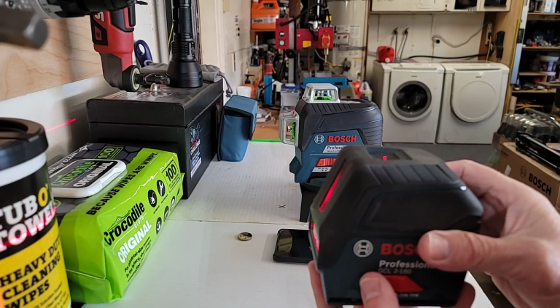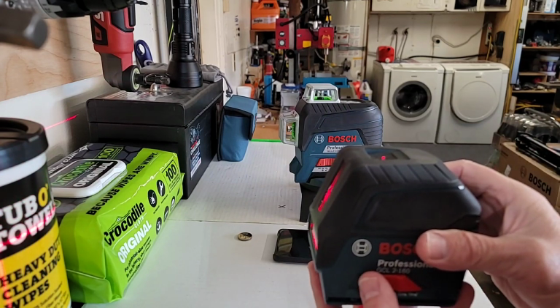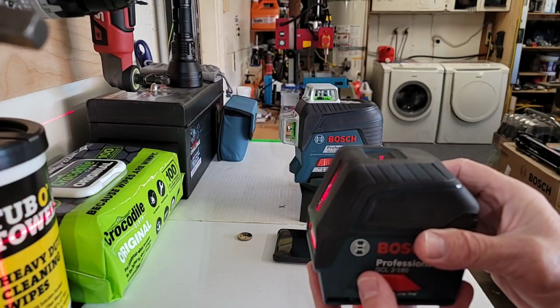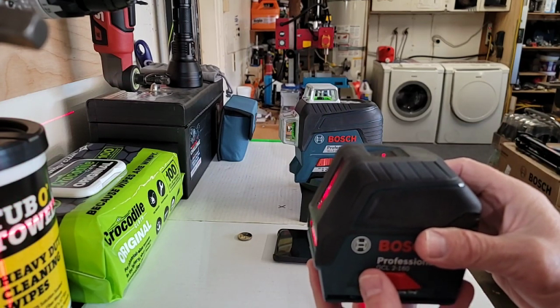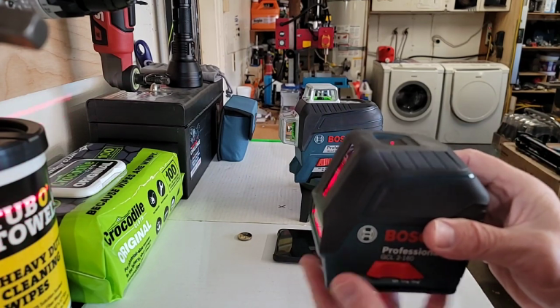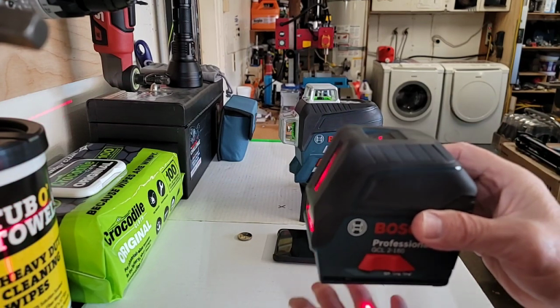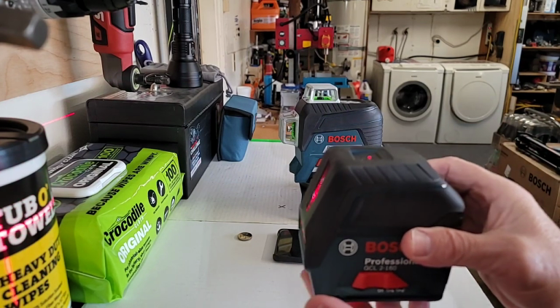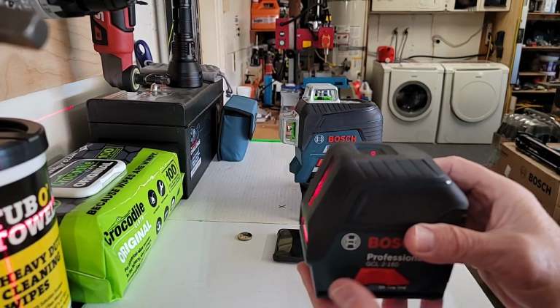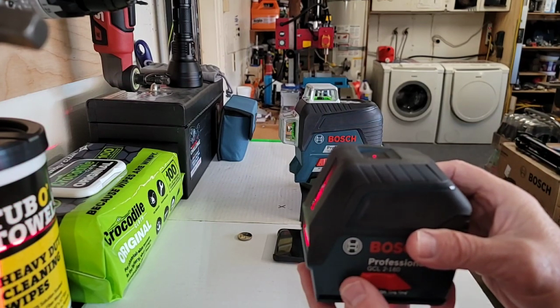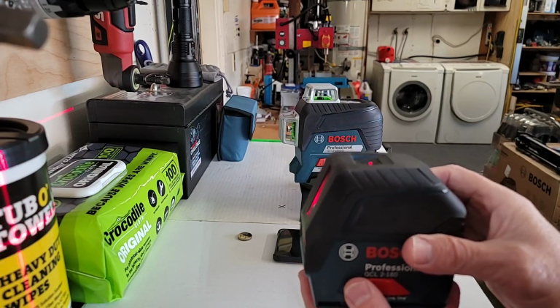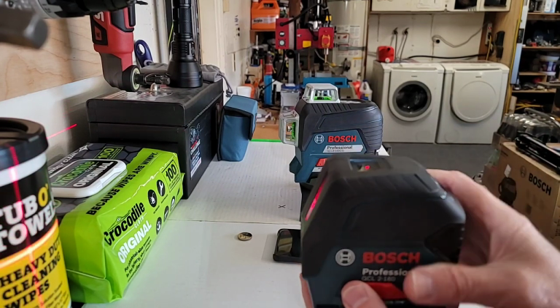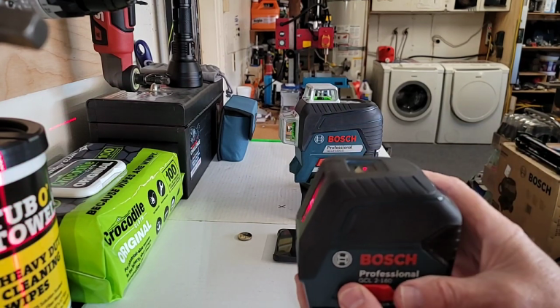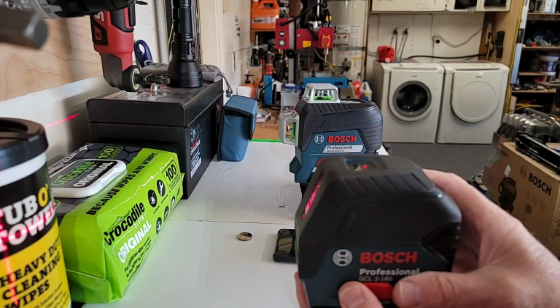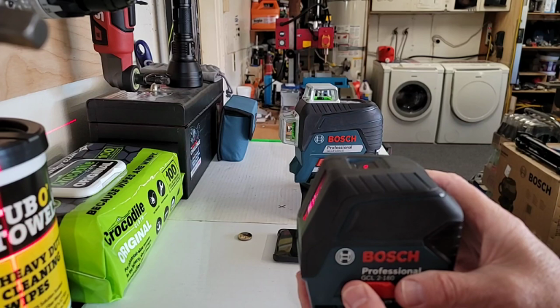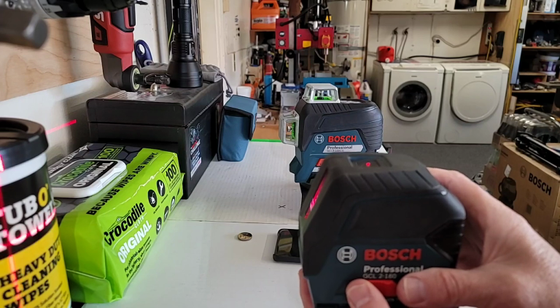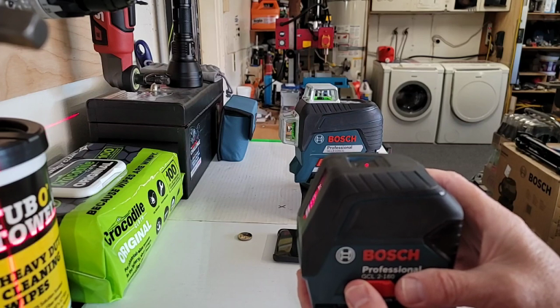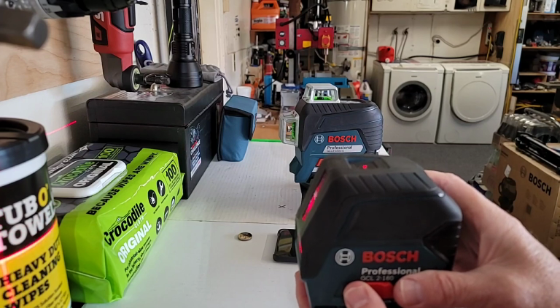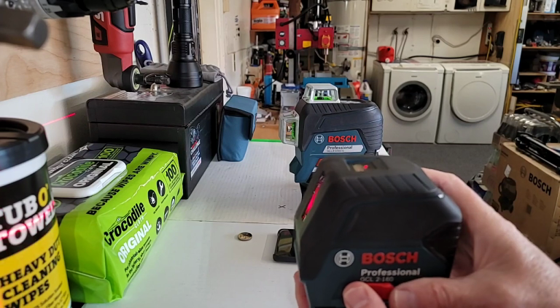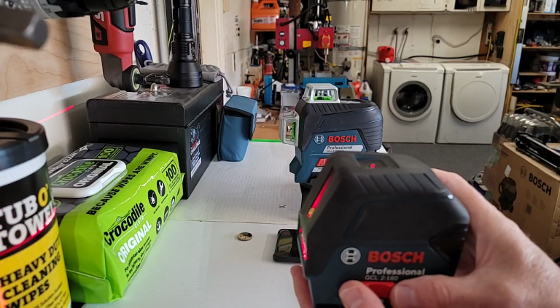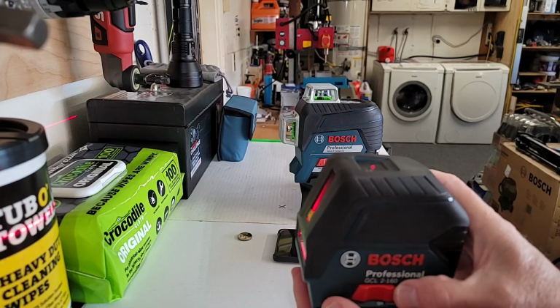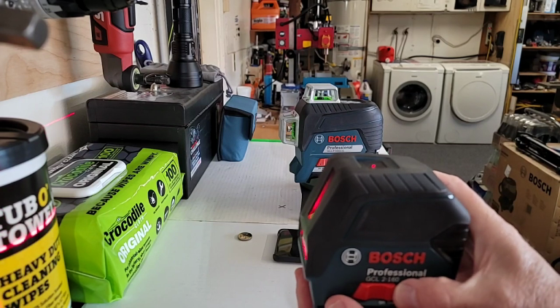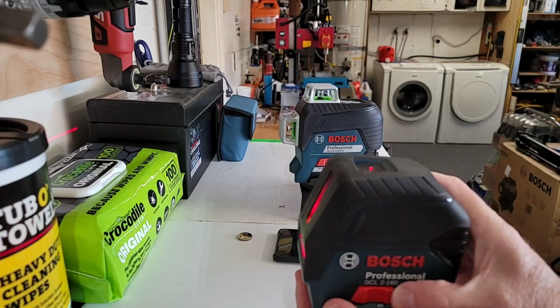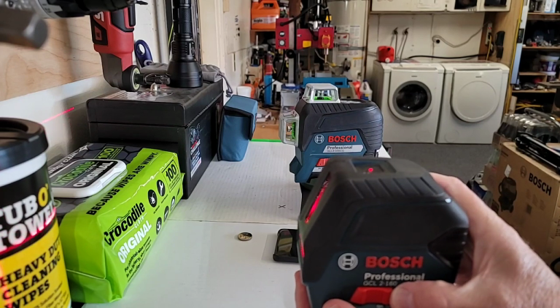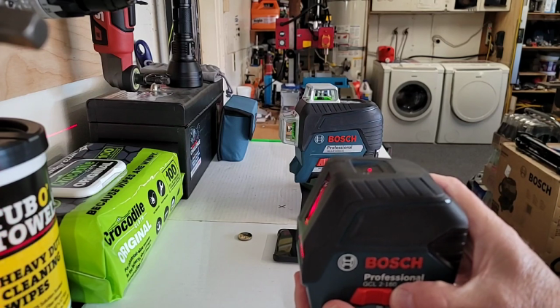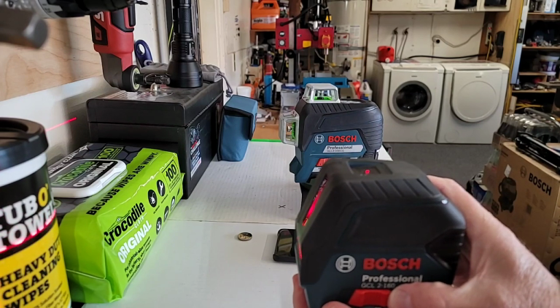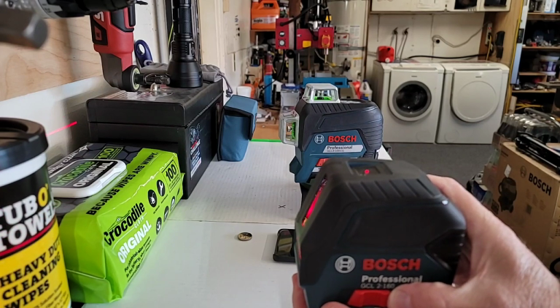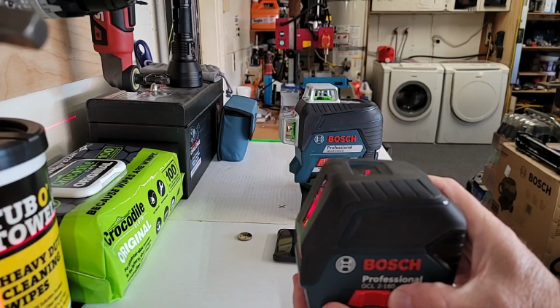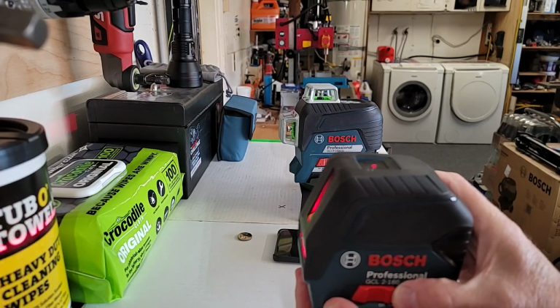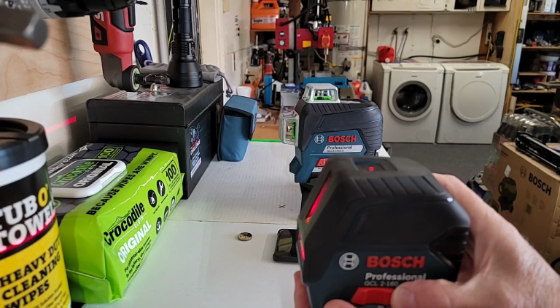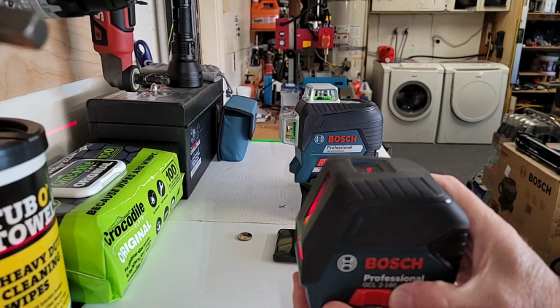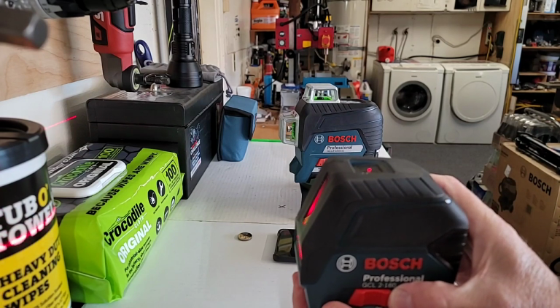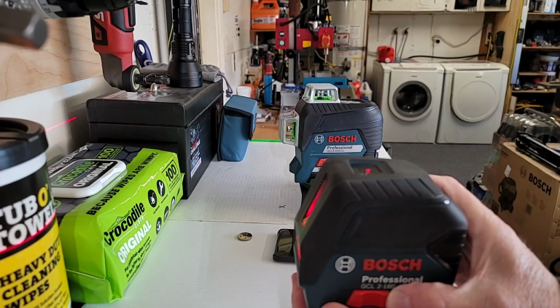So great for that plumb reference as well as the line lasers. This is kind of the opening price point for that combo laser. Really nice setup.